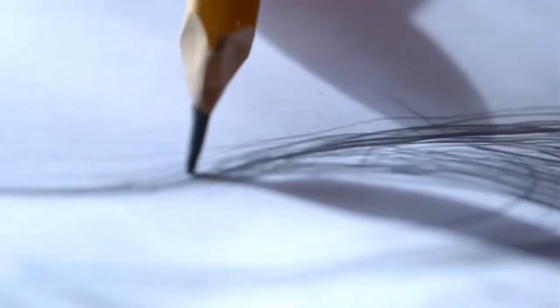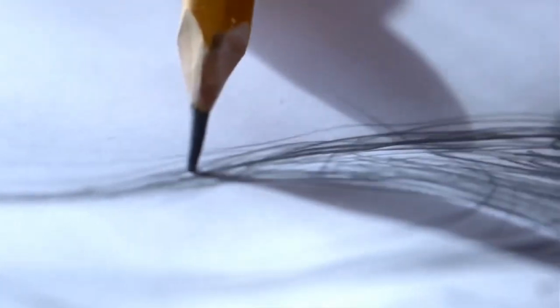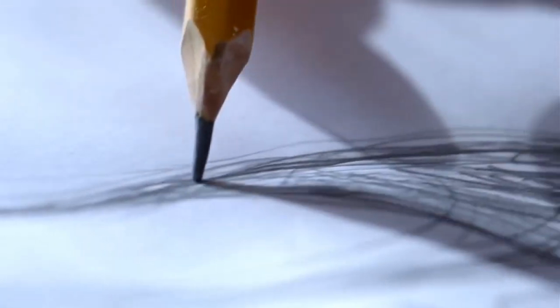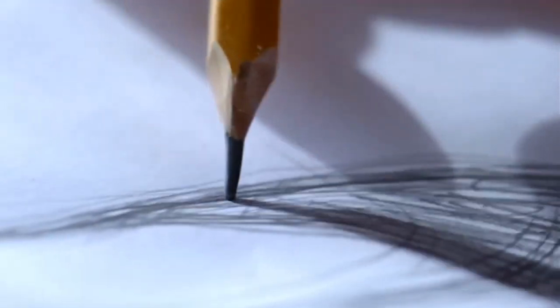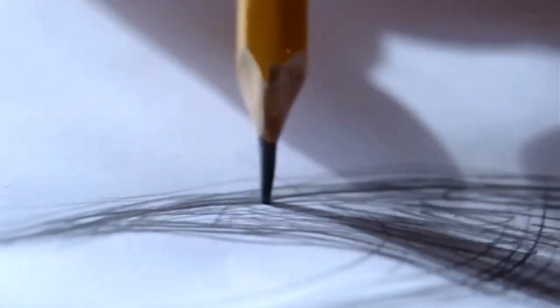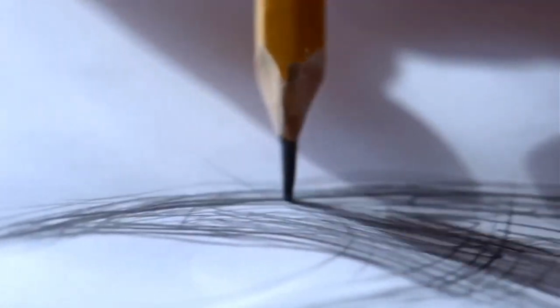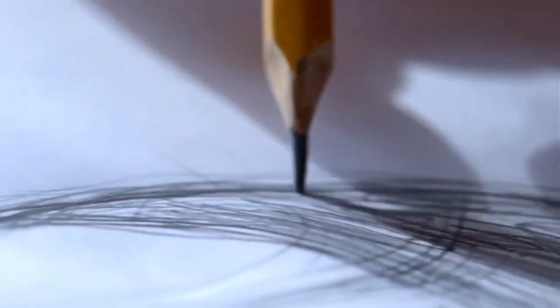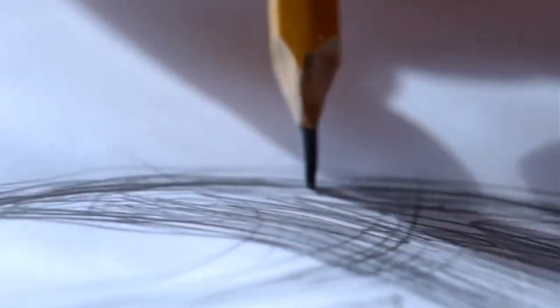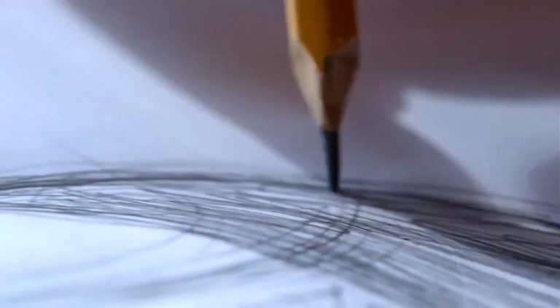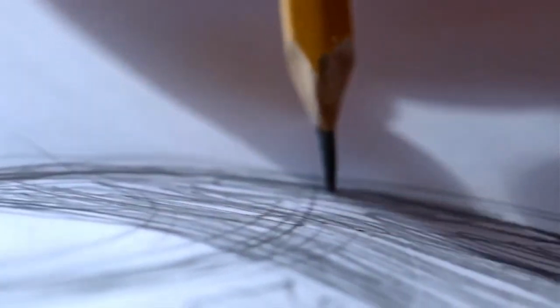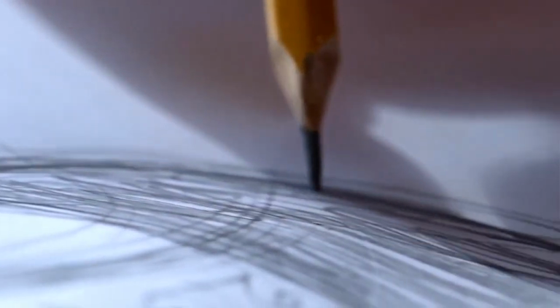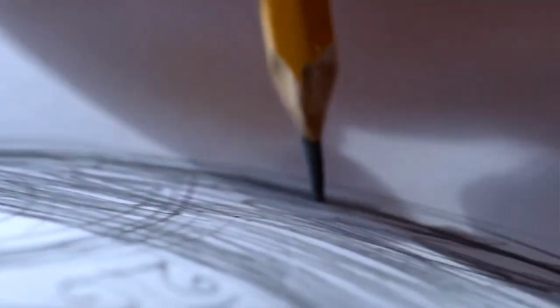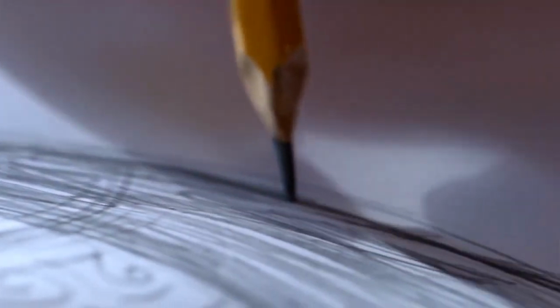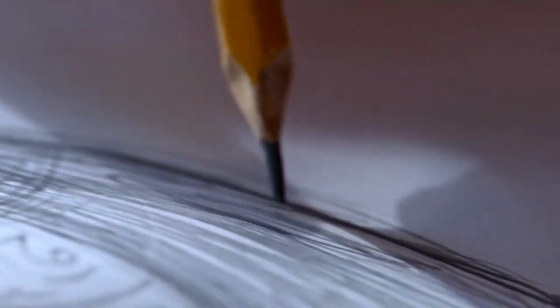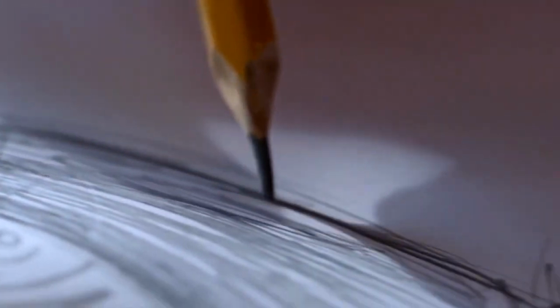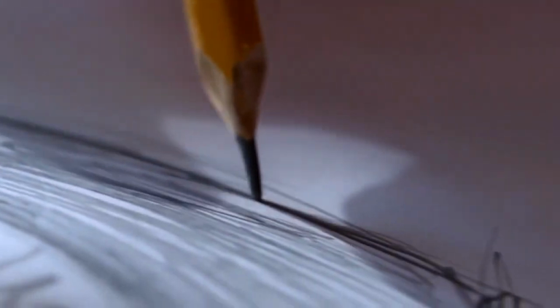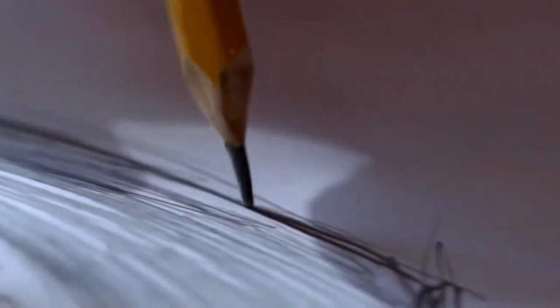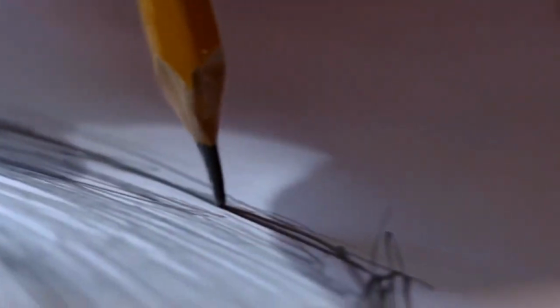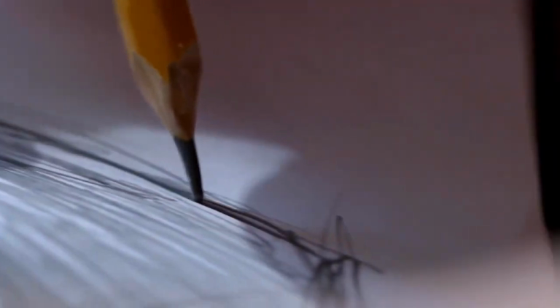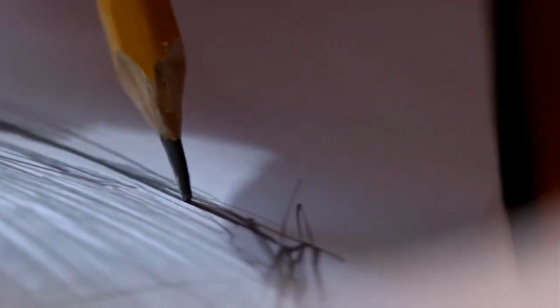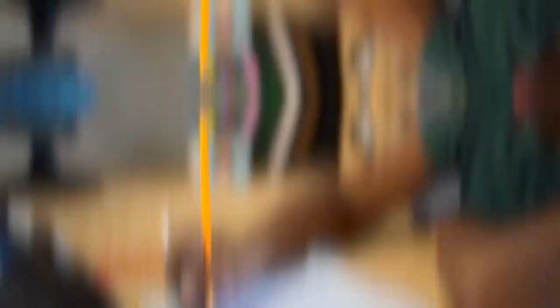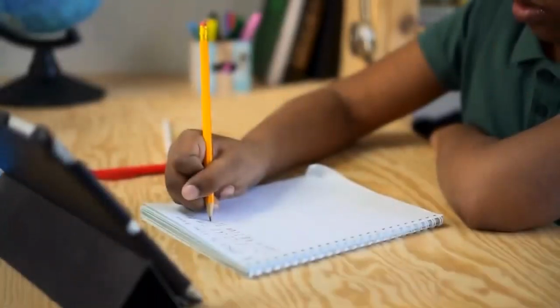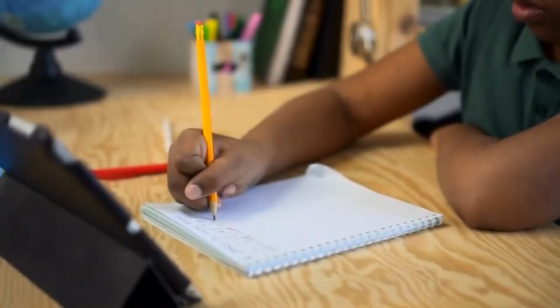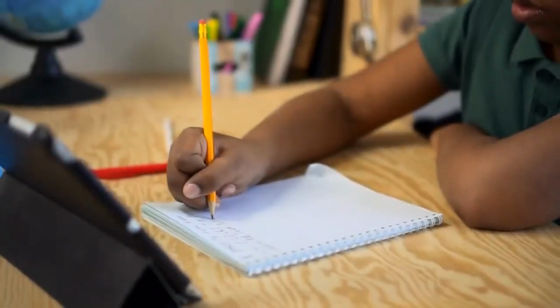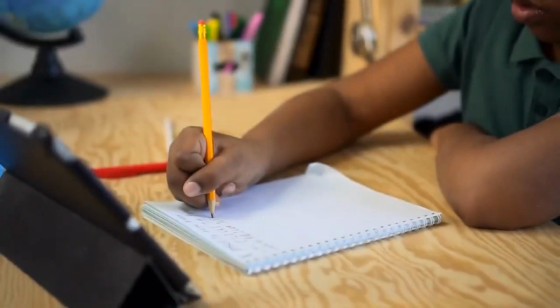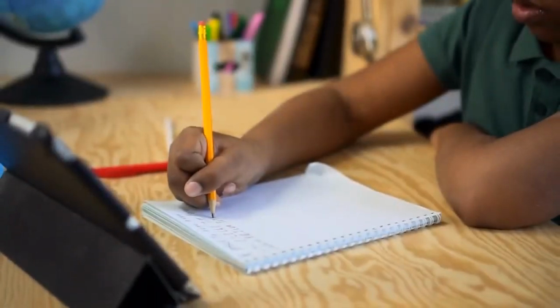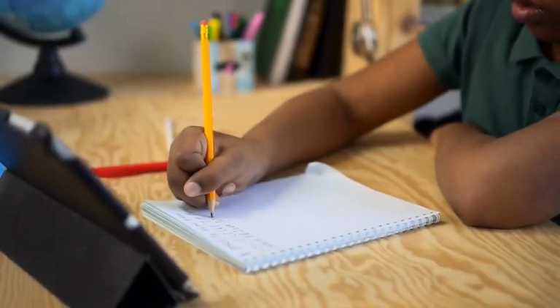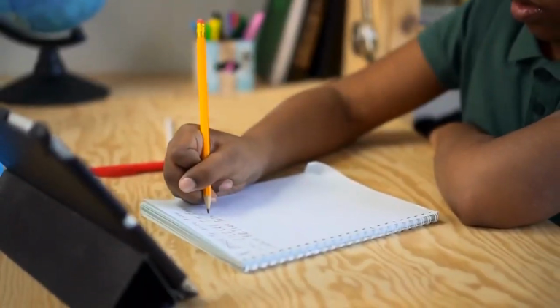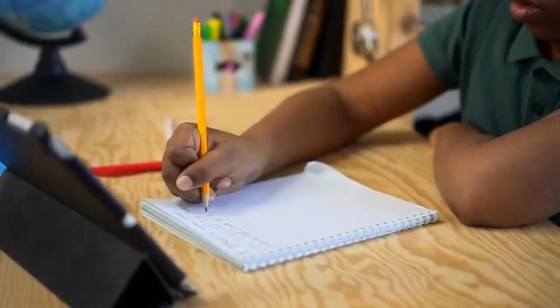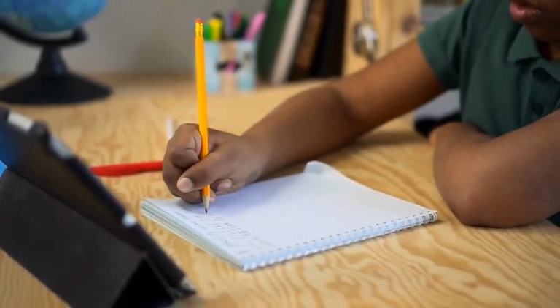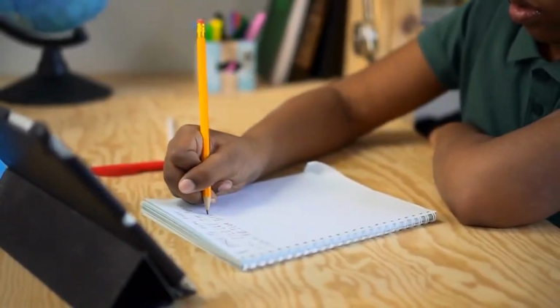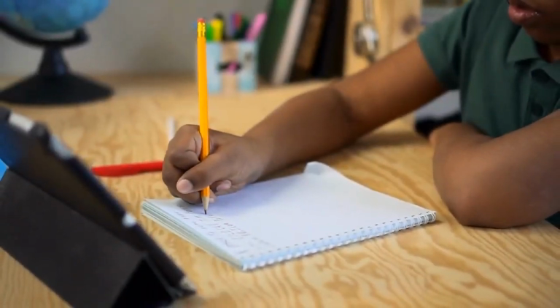Did you know an average pencil can draw a line as long as 35 miles? That's enough to write about 40,000 words.